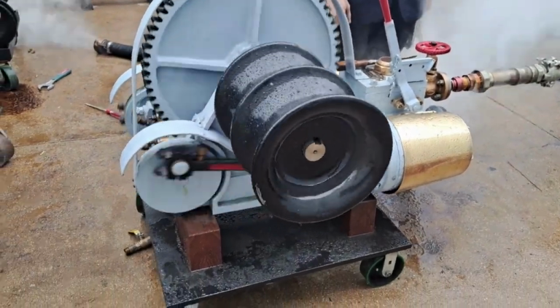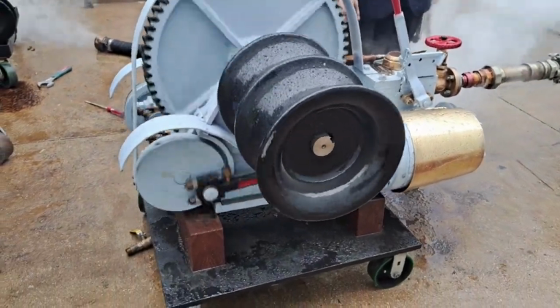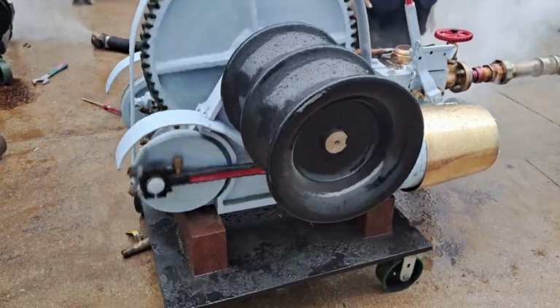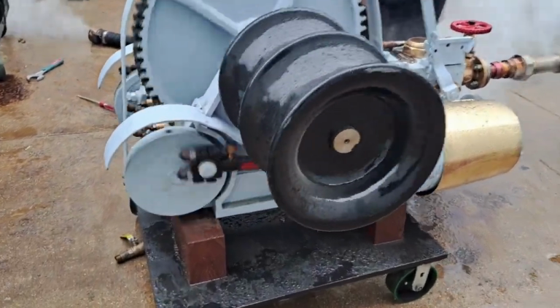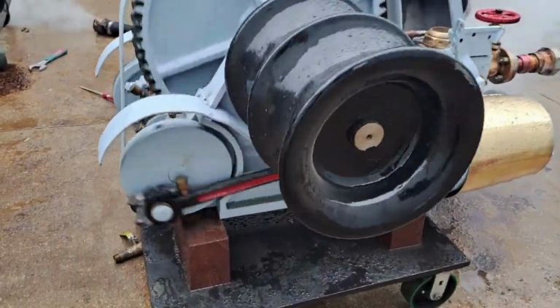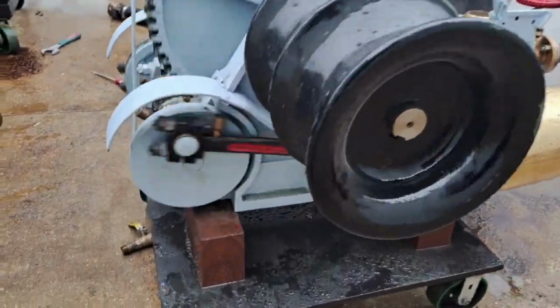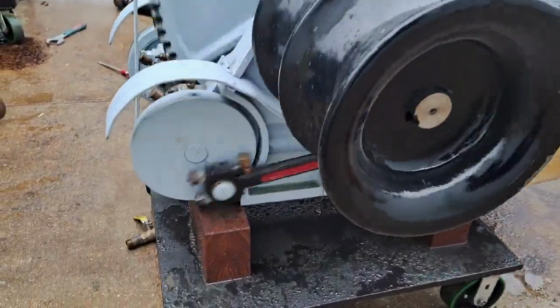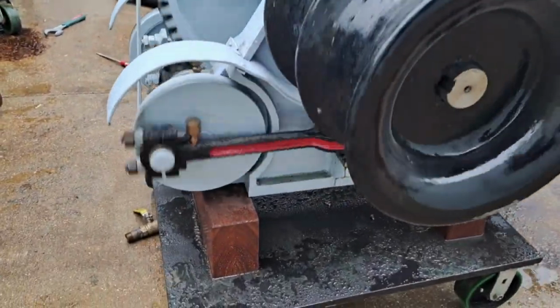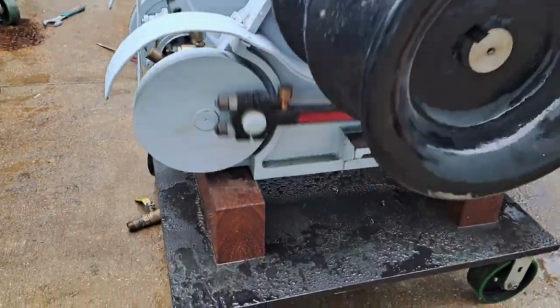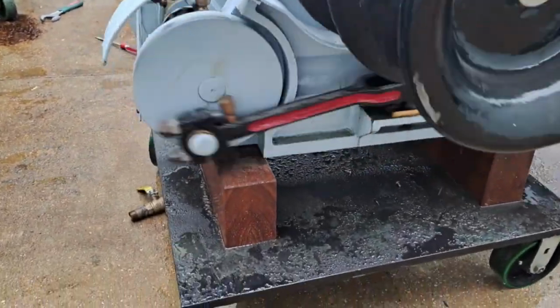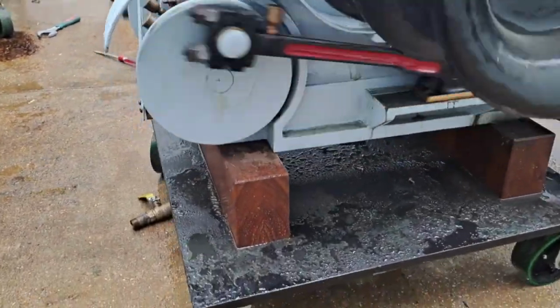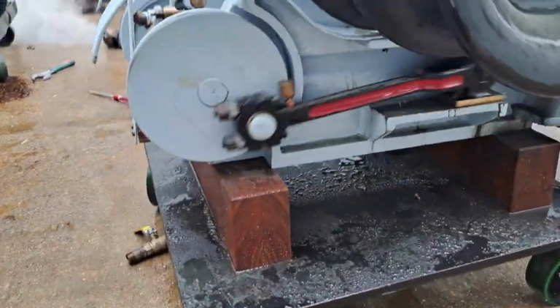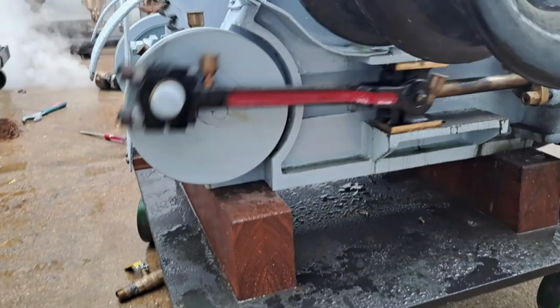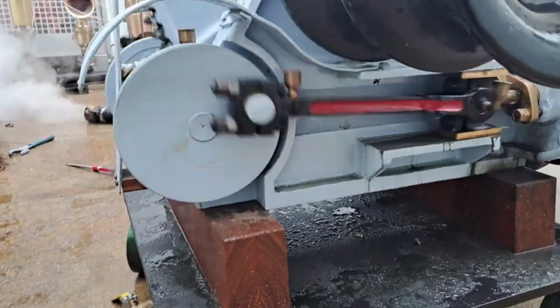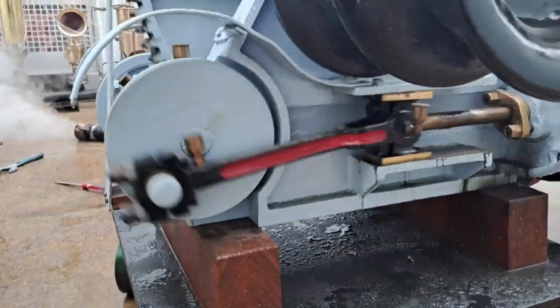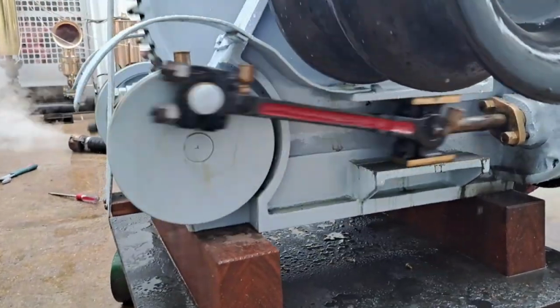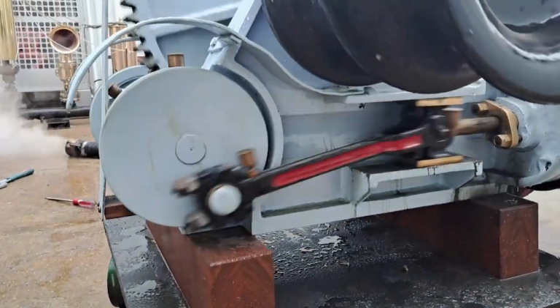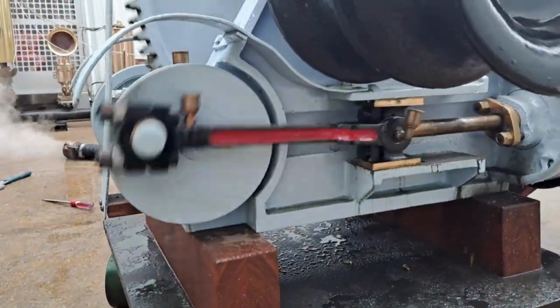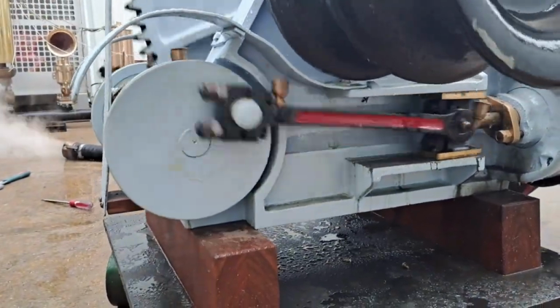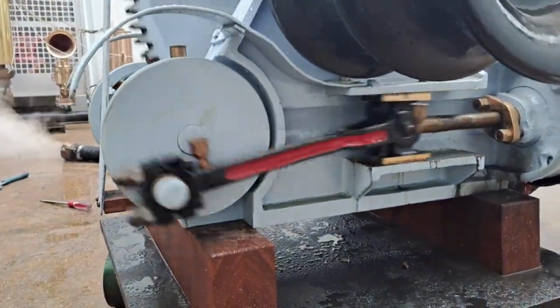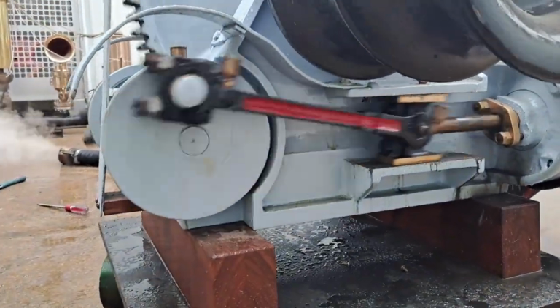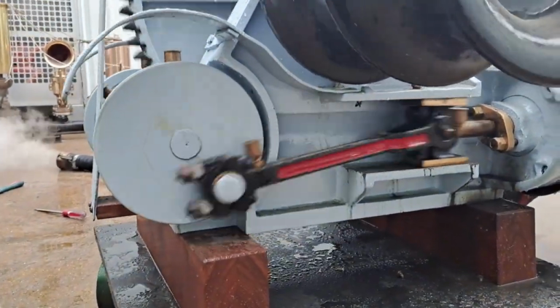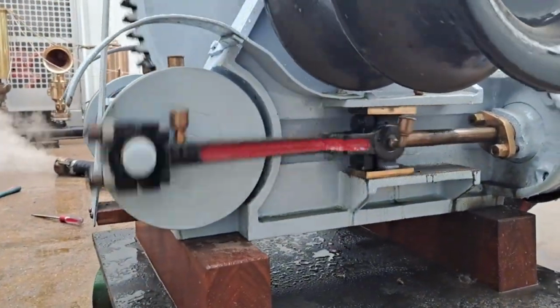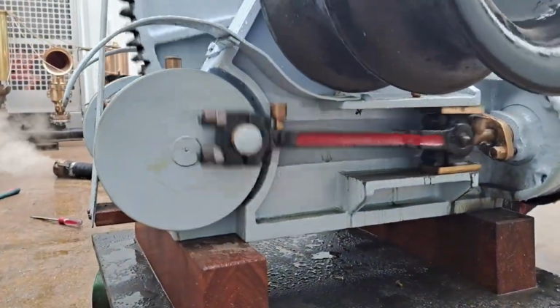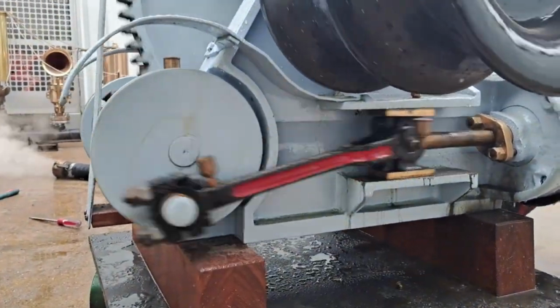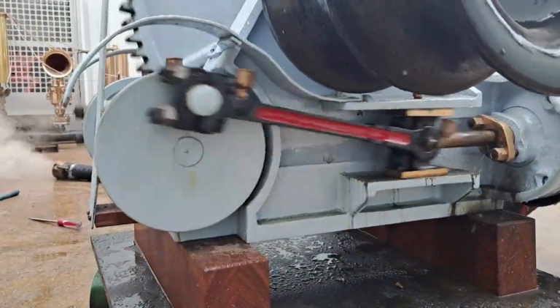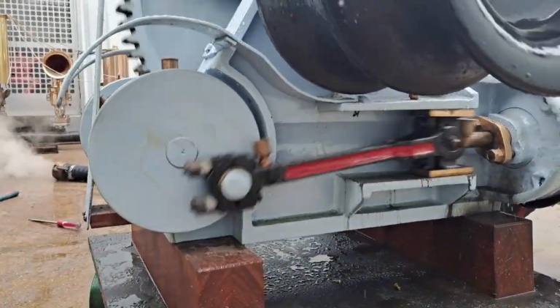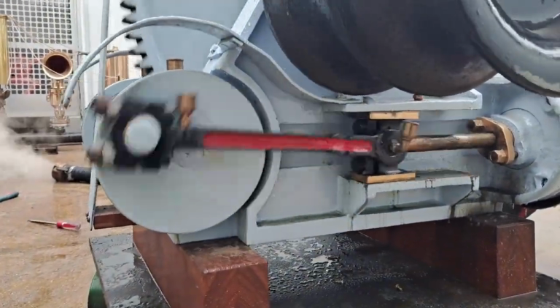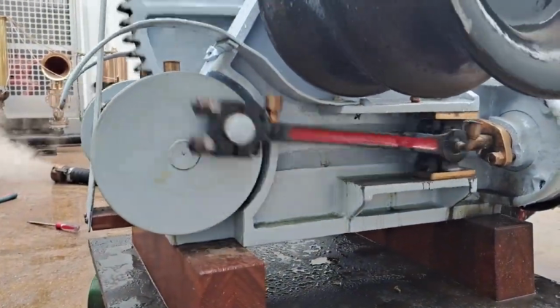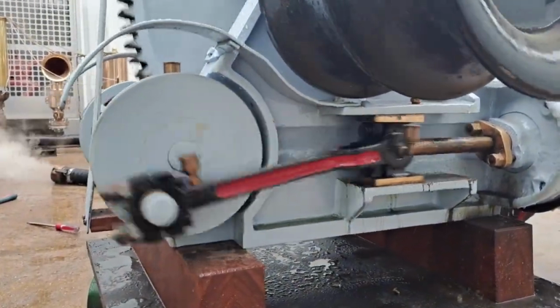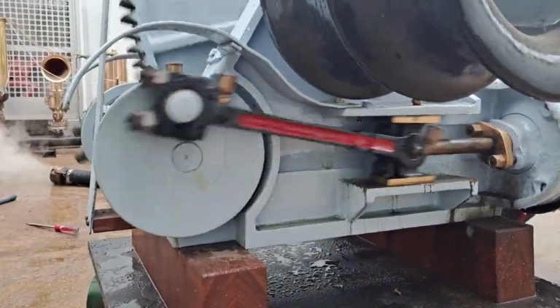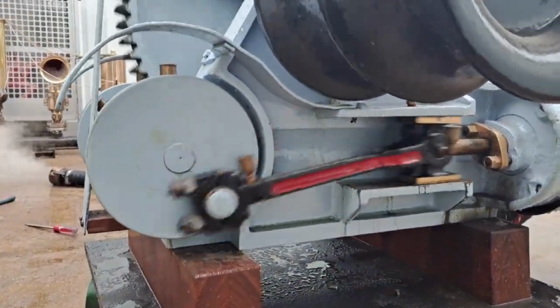You'll see a similar sort of valve in the steering engine, but with a much more complex mechanism when it comes to the lever.